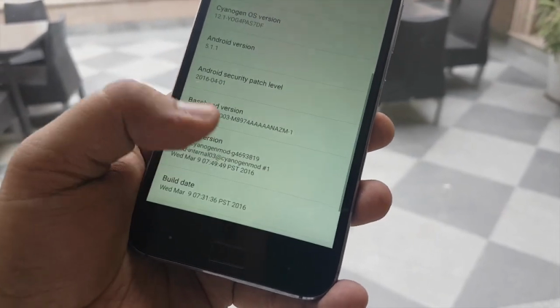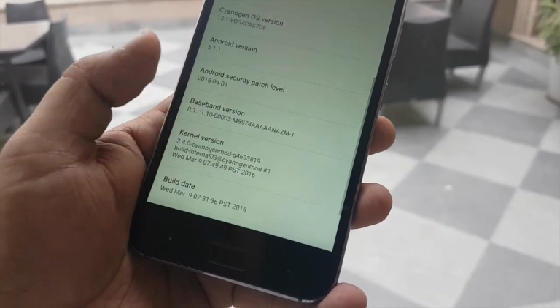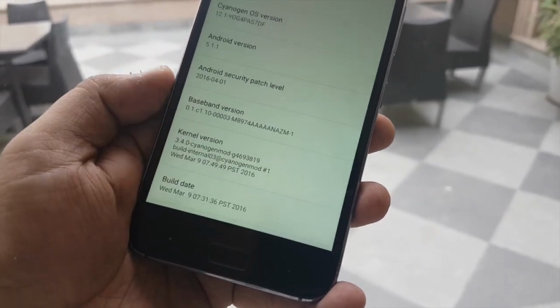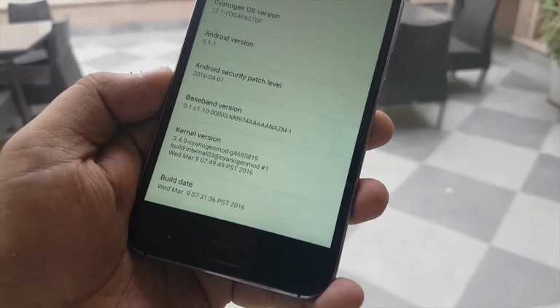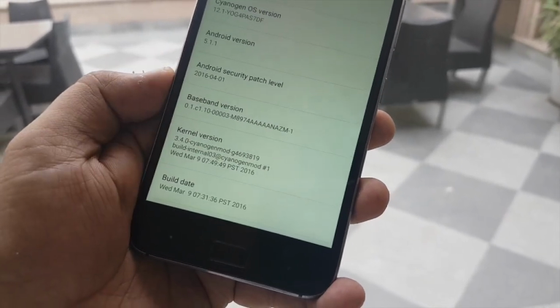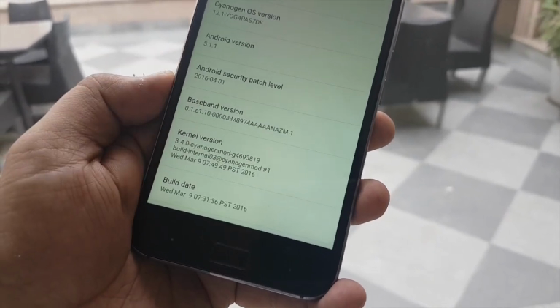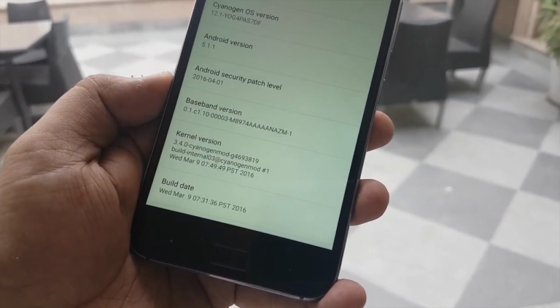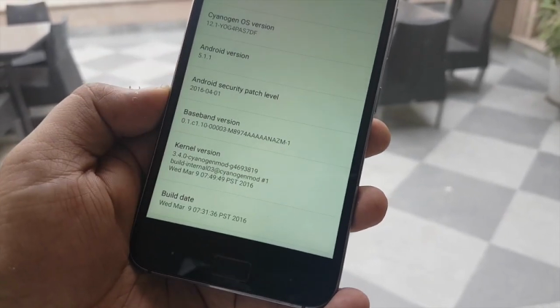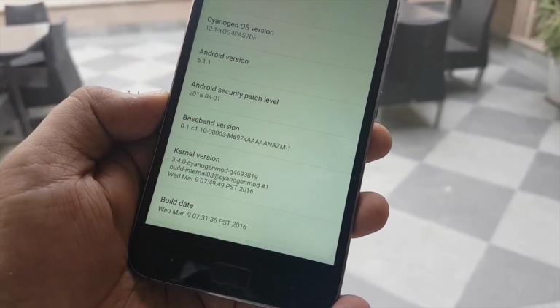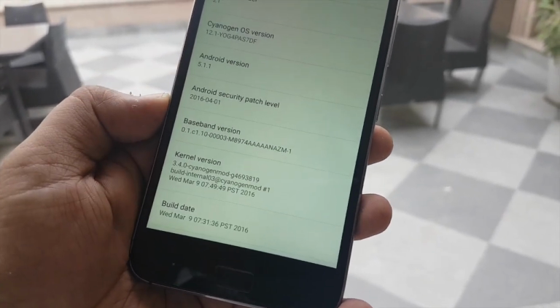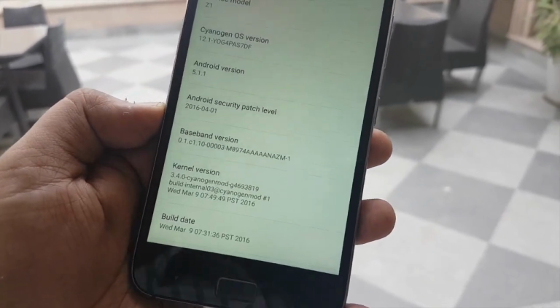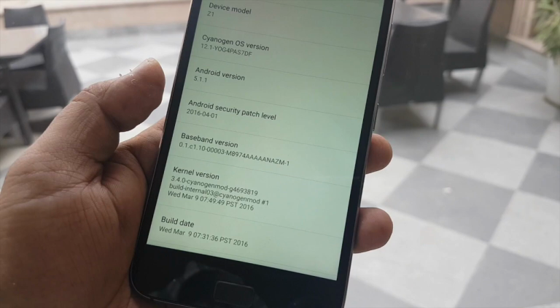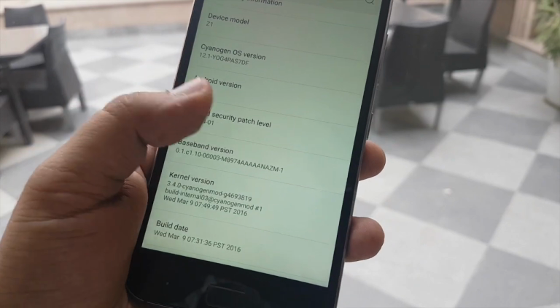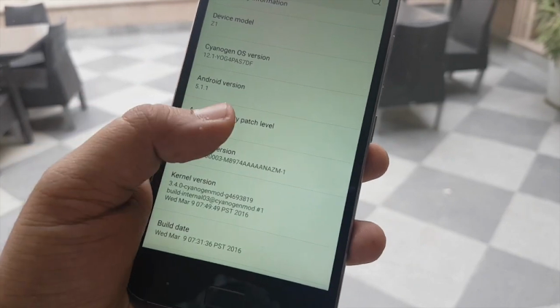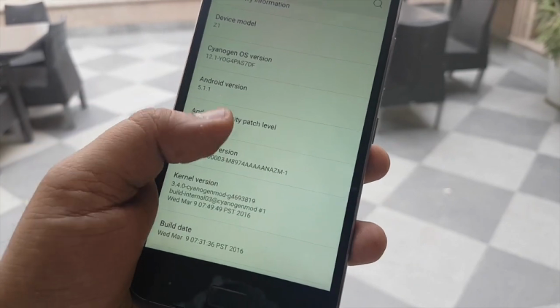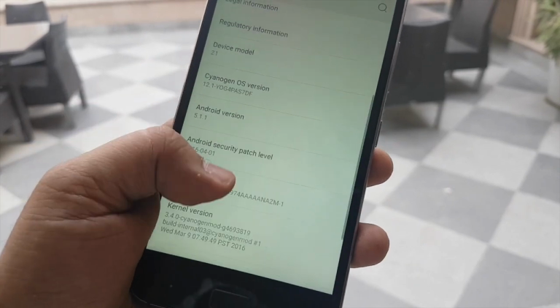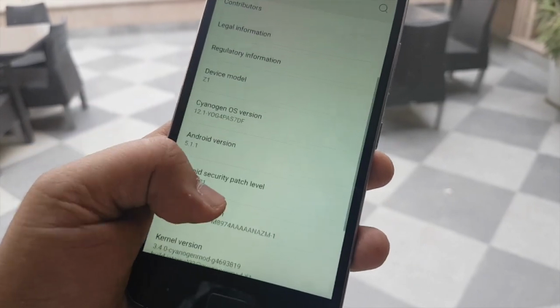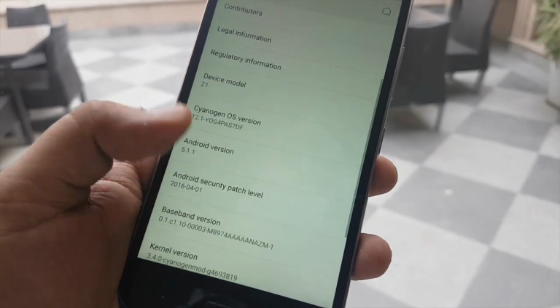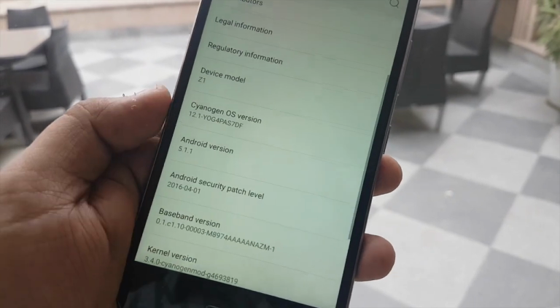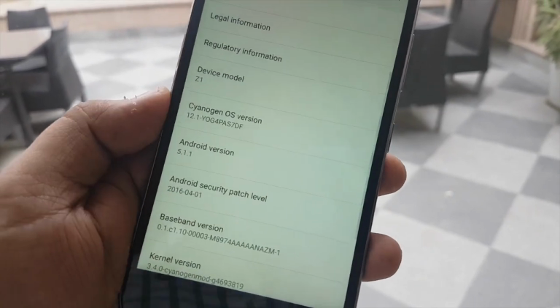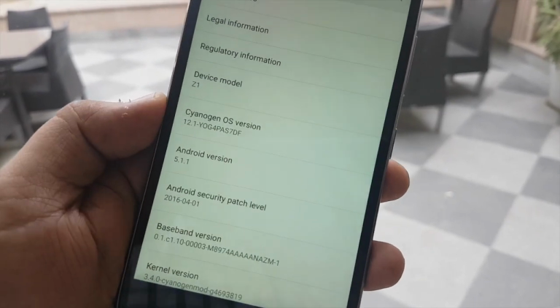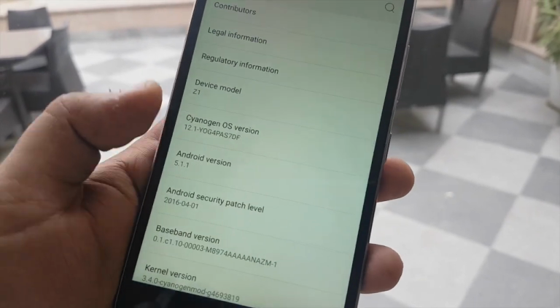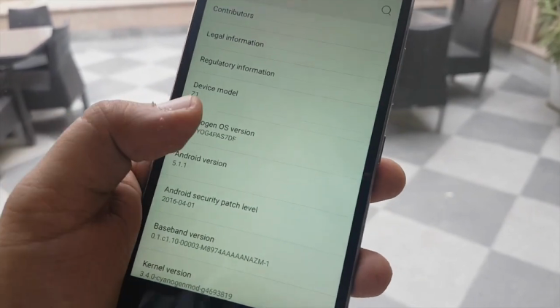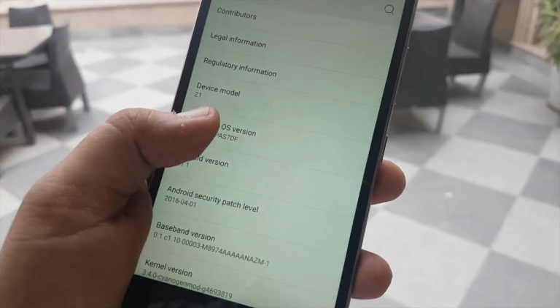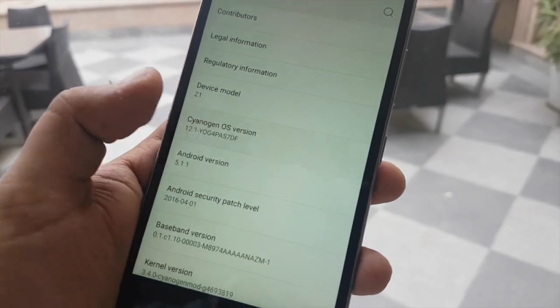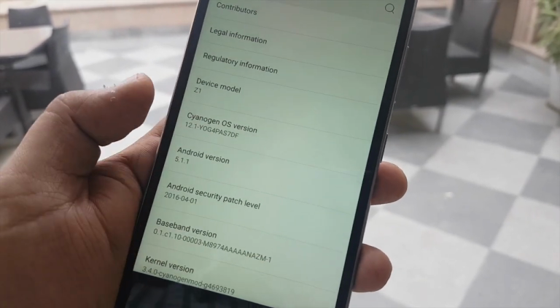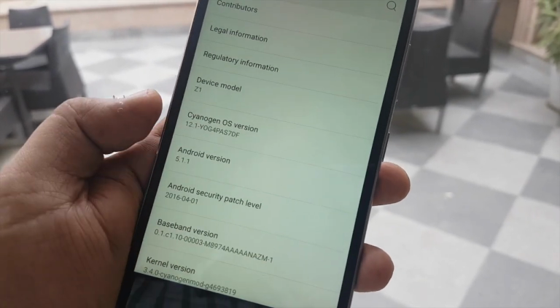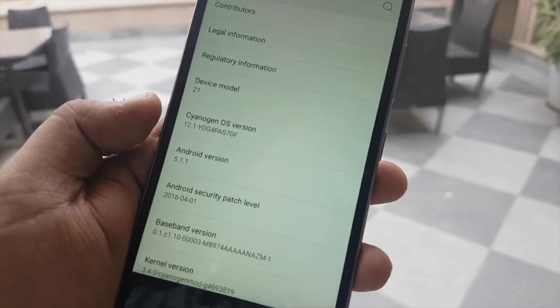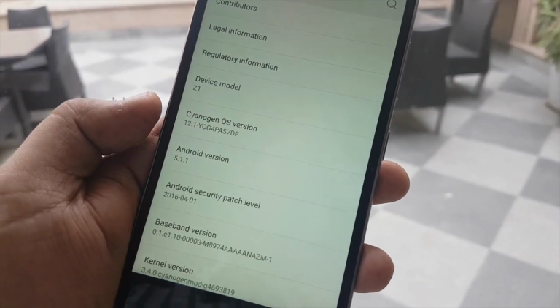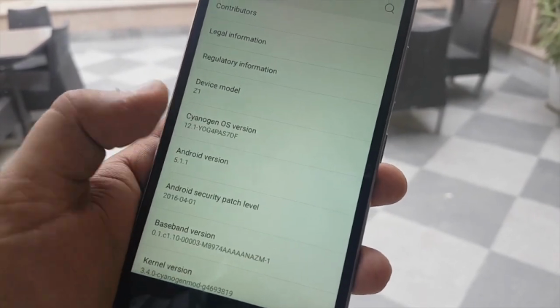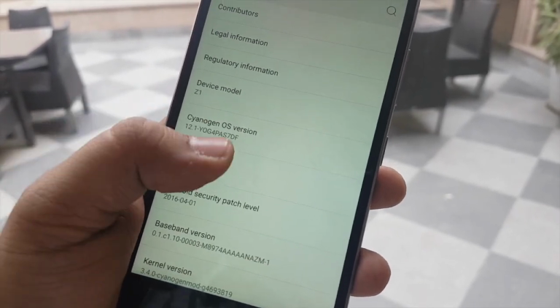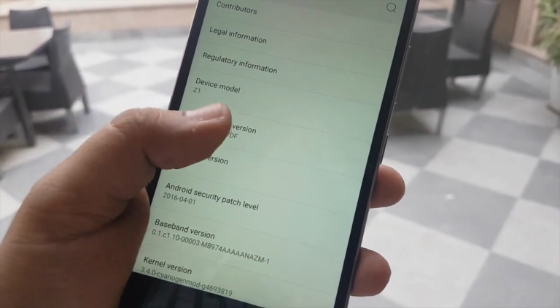It has got a great display as well. This is how the display looks like — the viewing angles and the outdoor legibility are actually good.